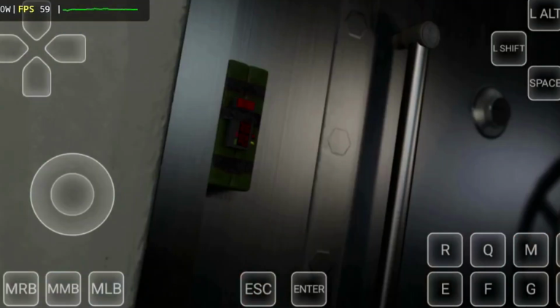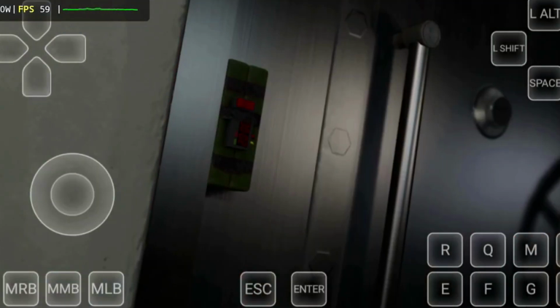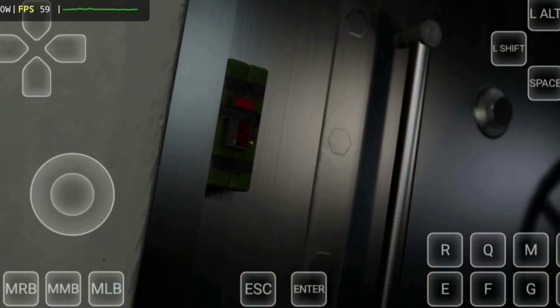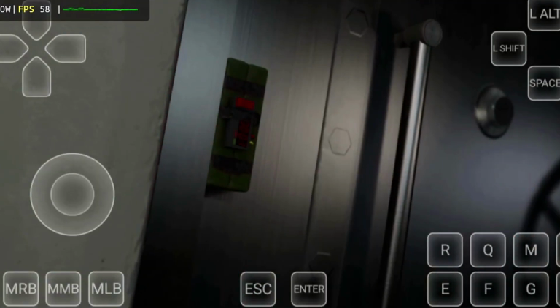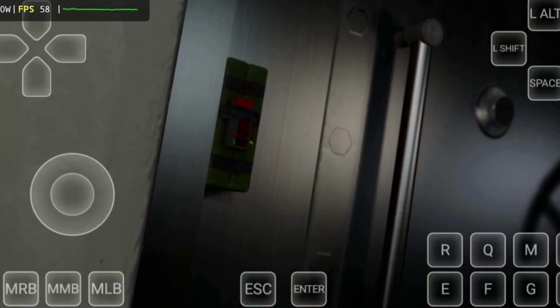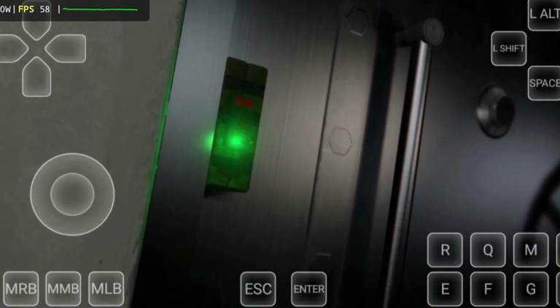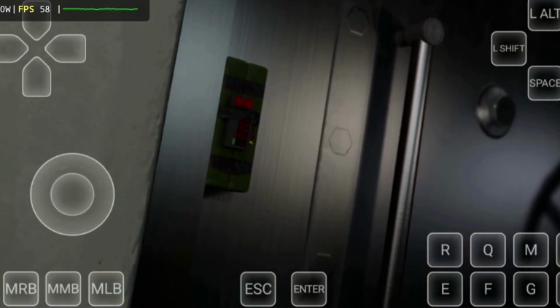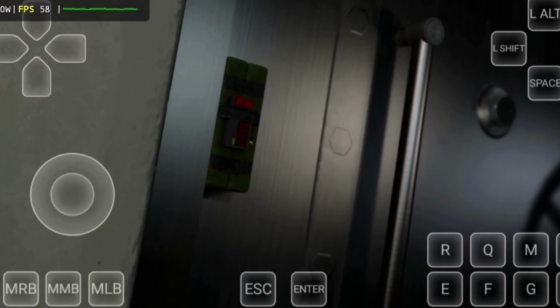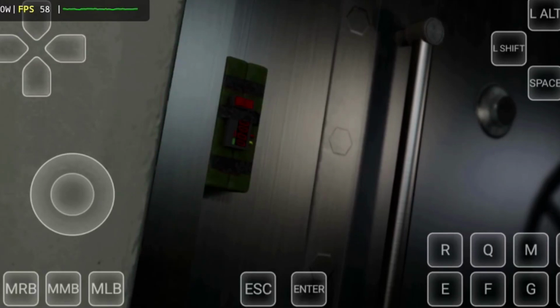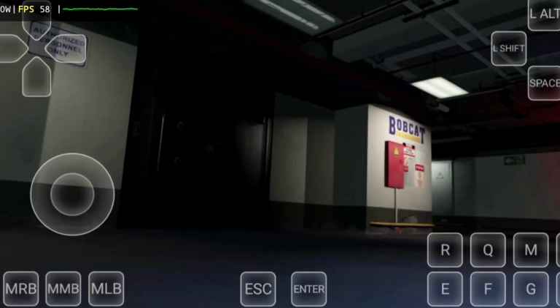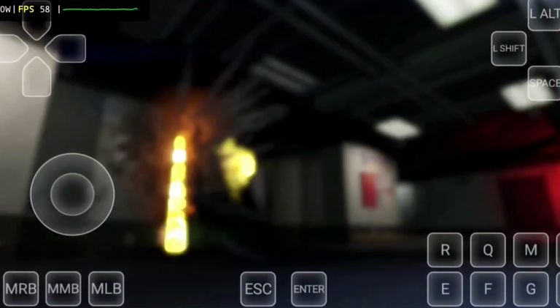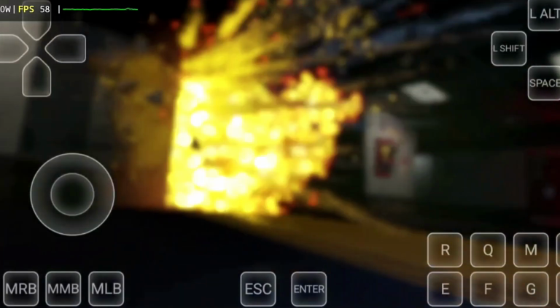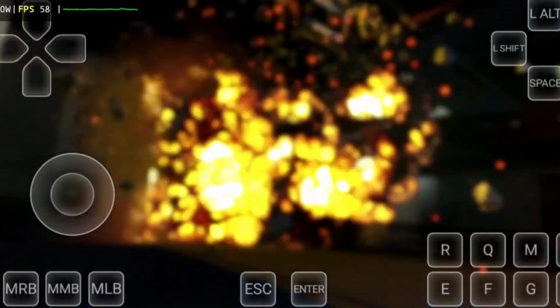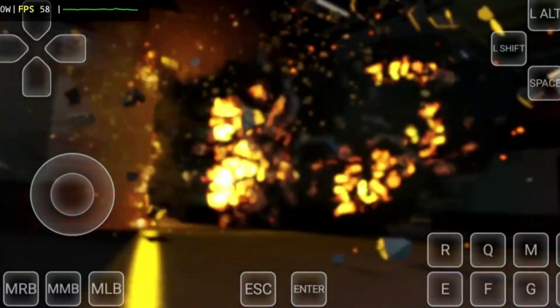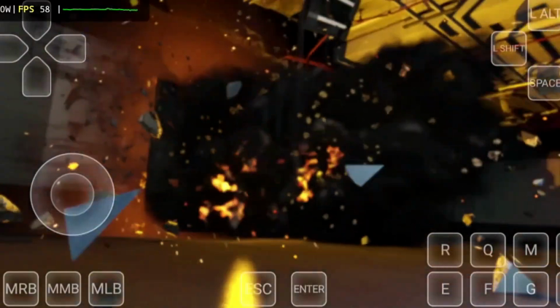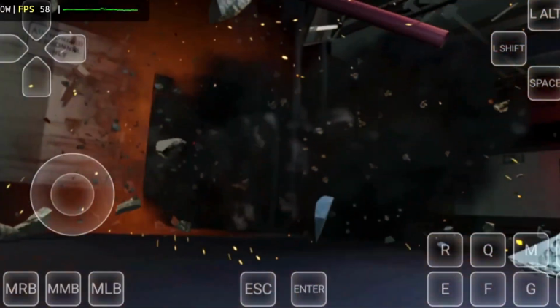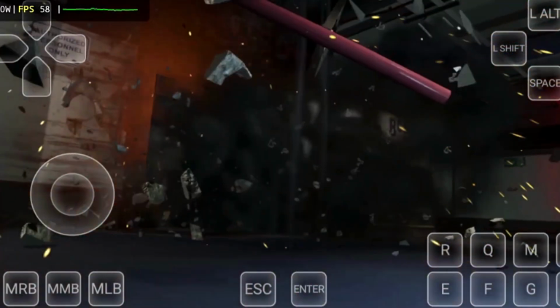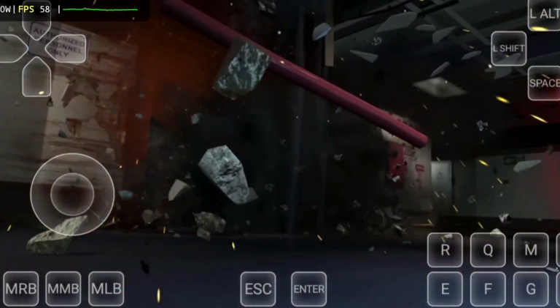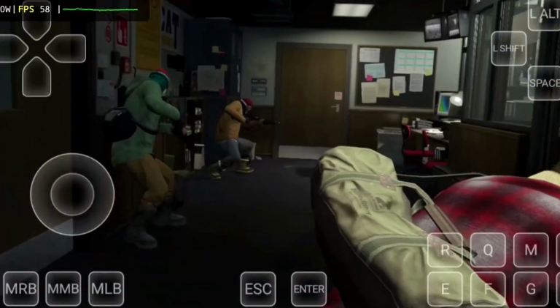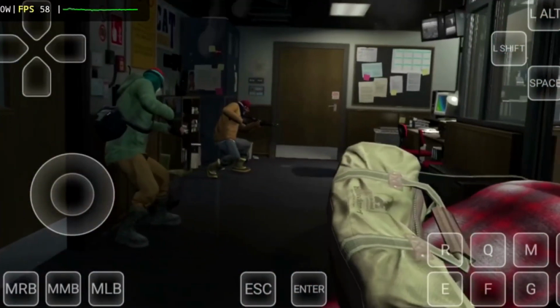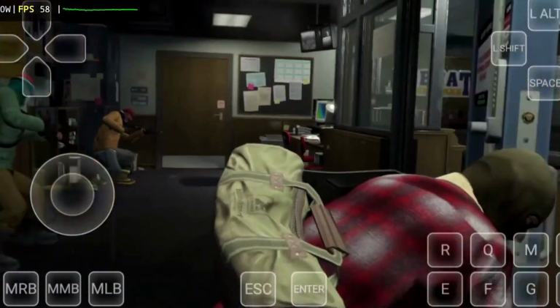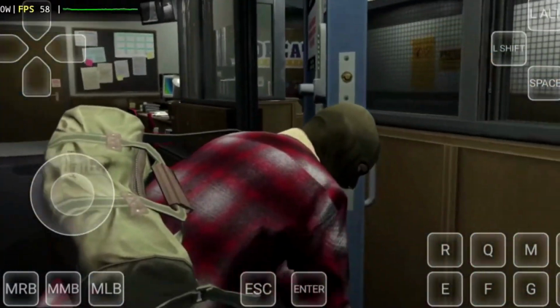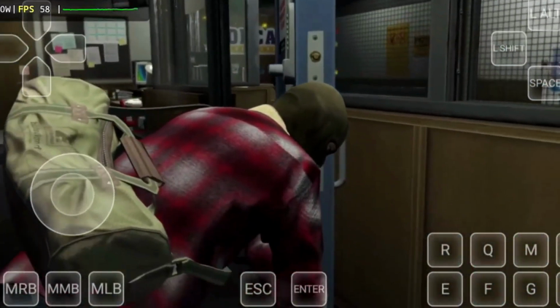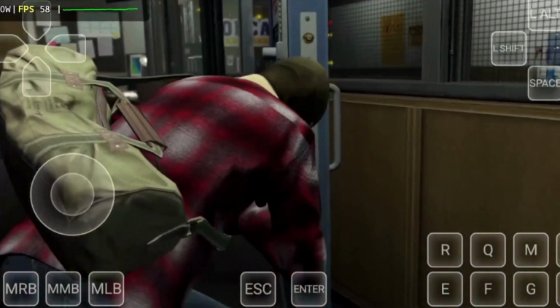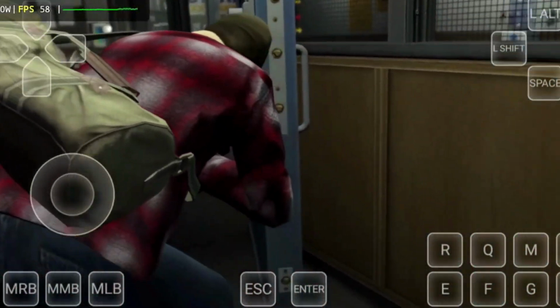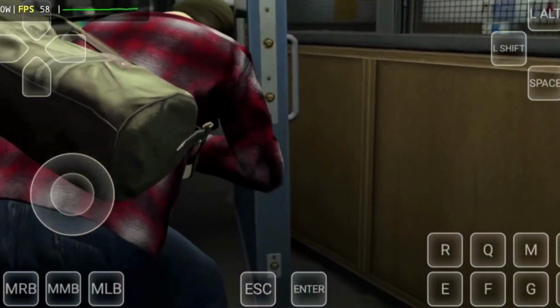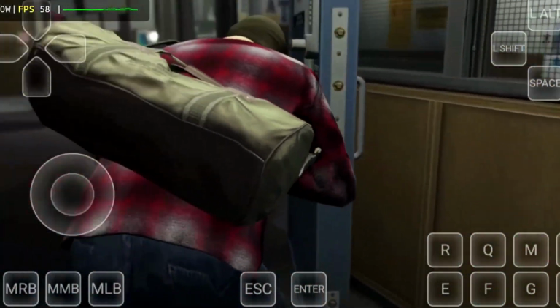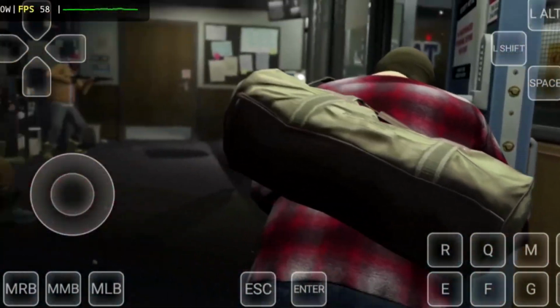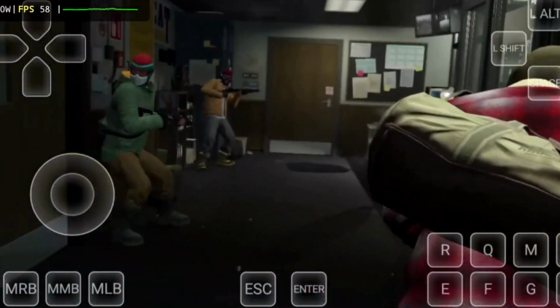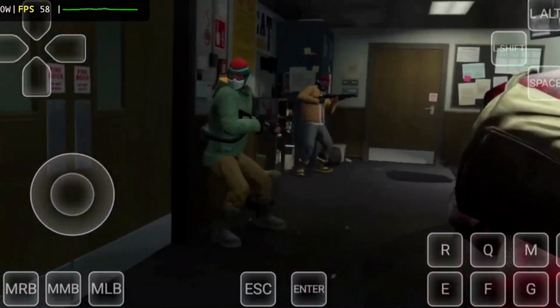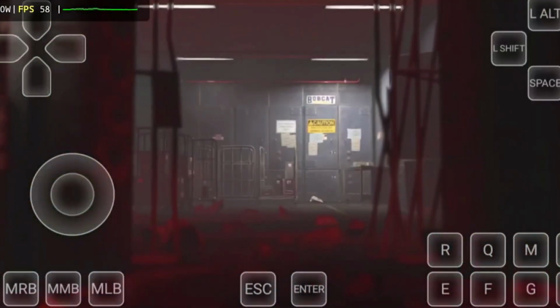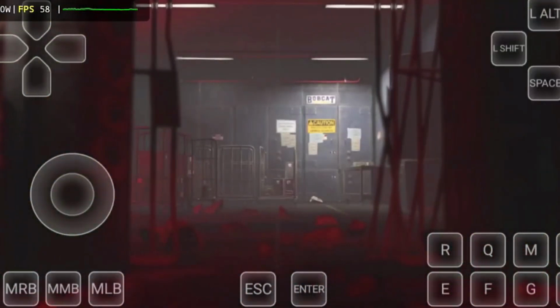If you want smooth, stable, and fast gameplay on your Android, this emulator is definitely one of the best options available right now.